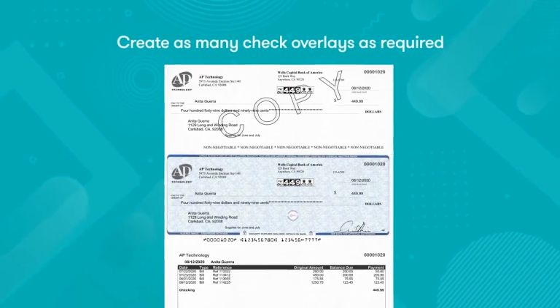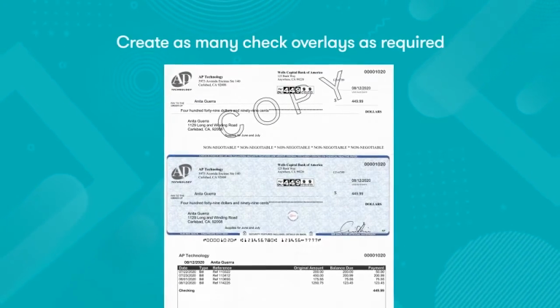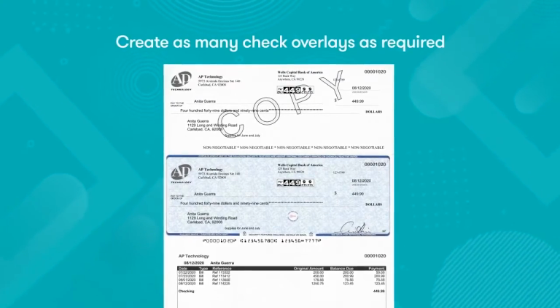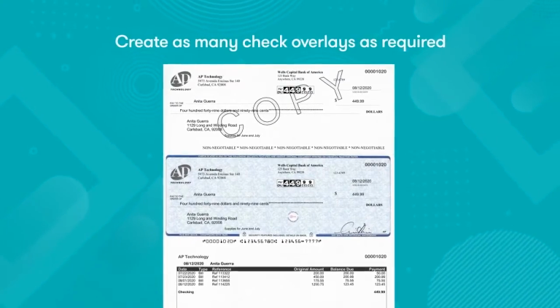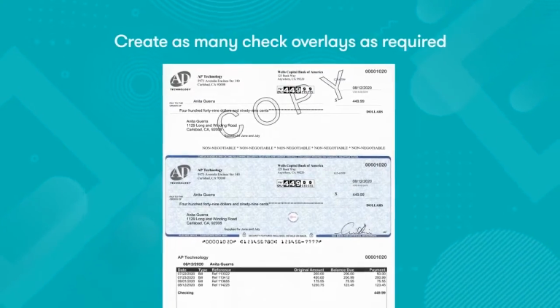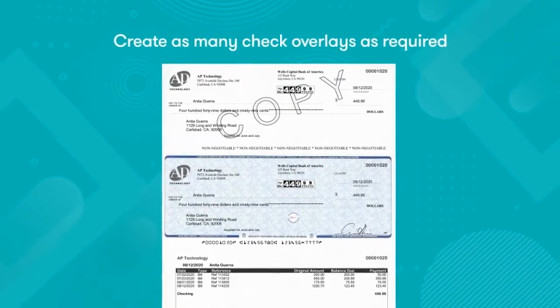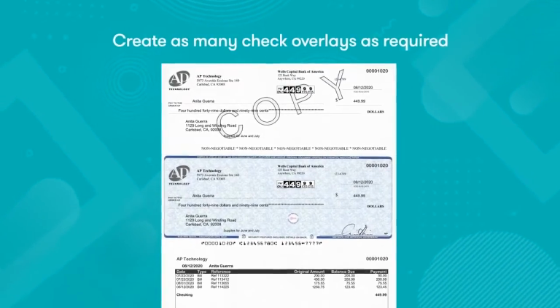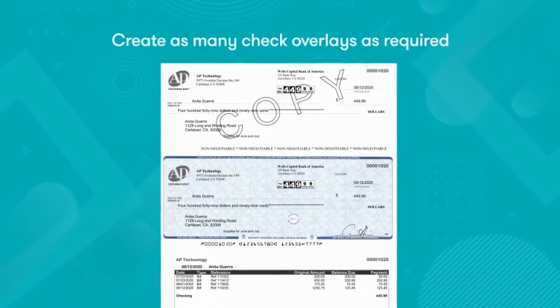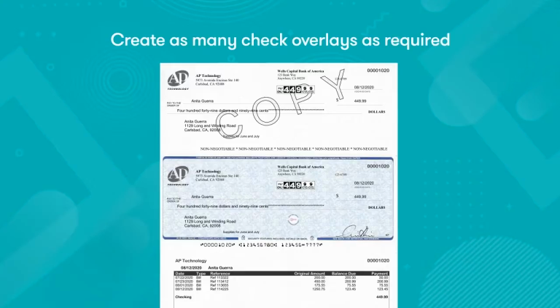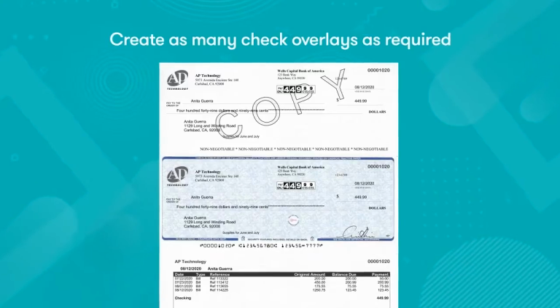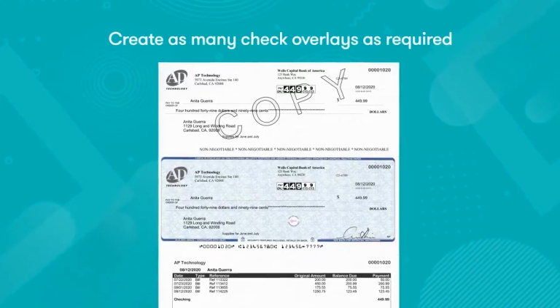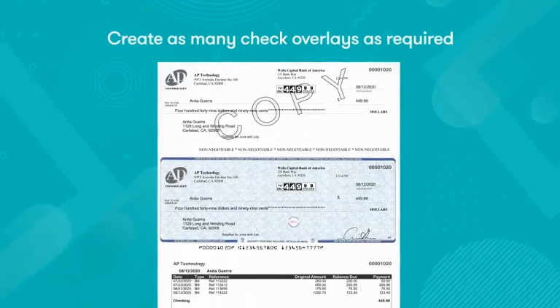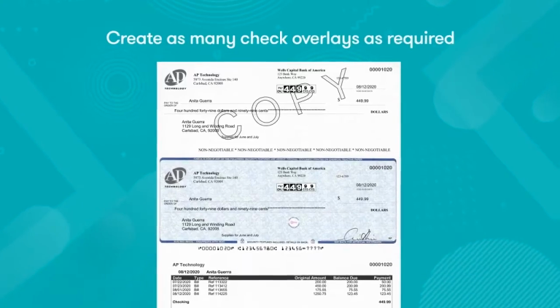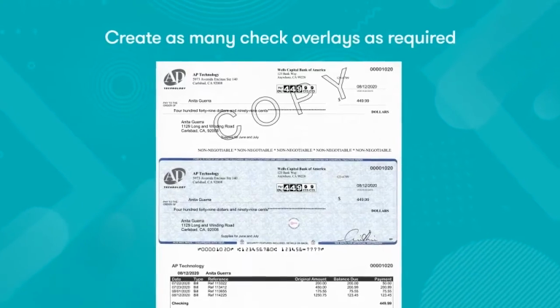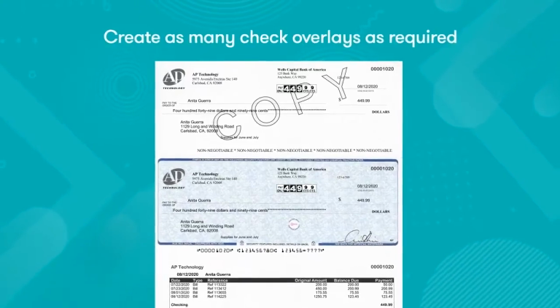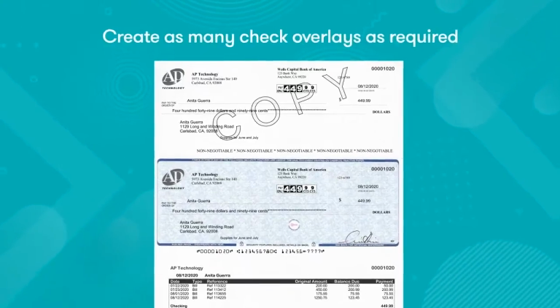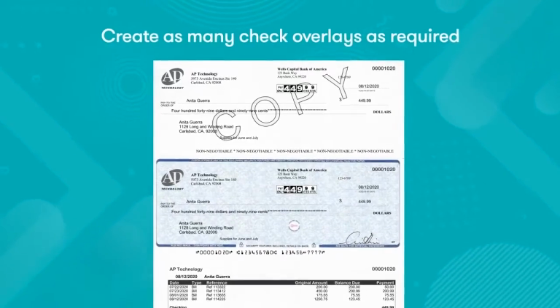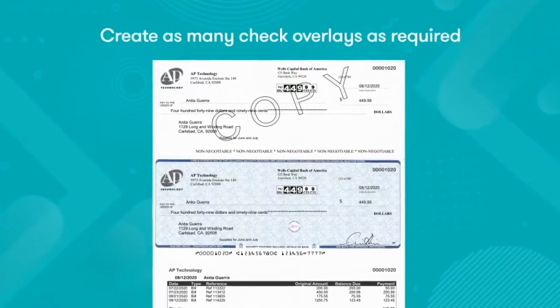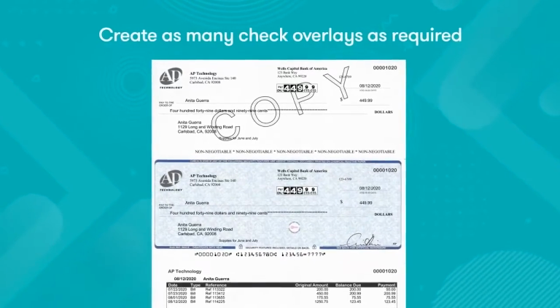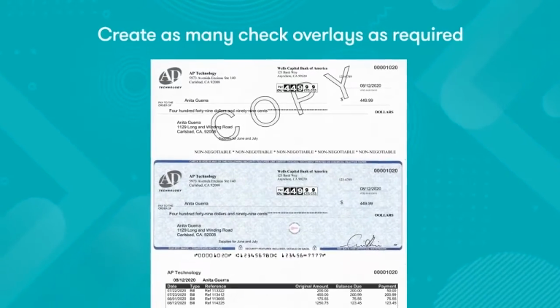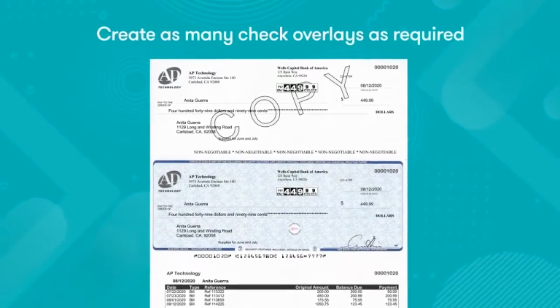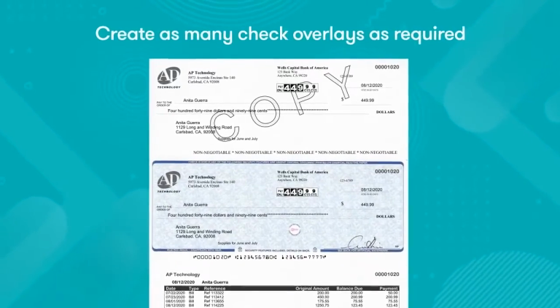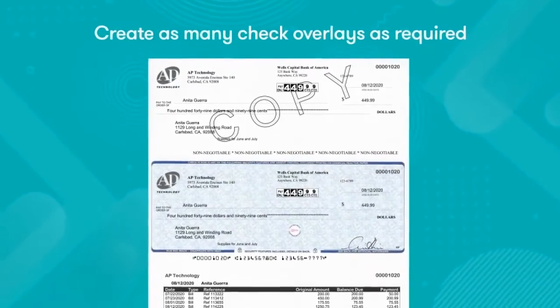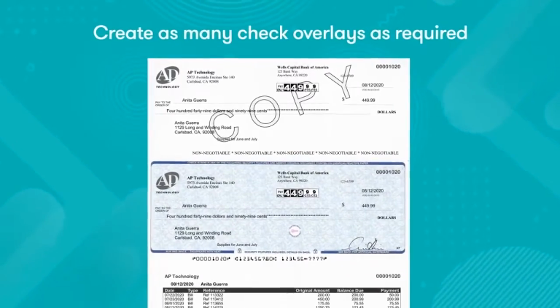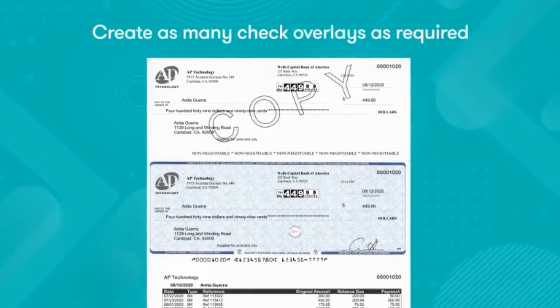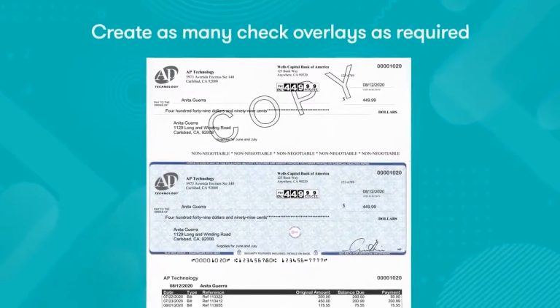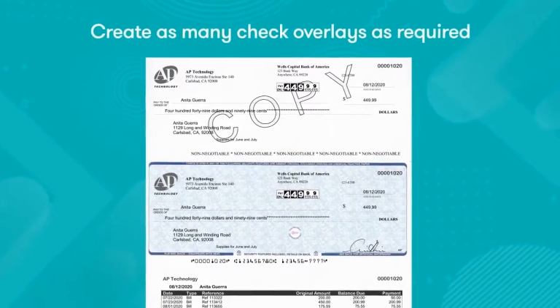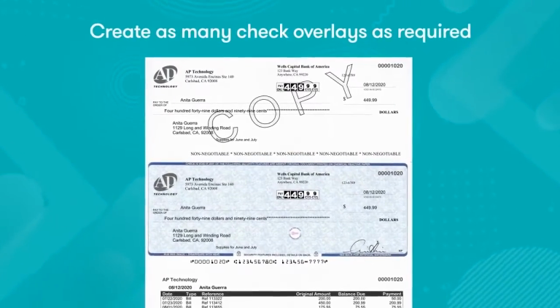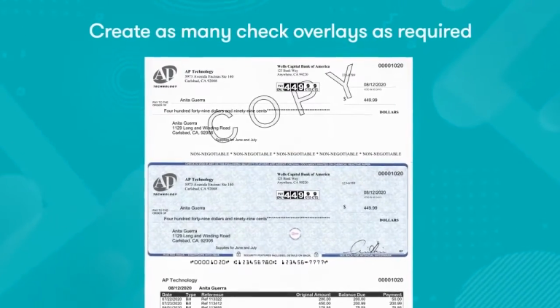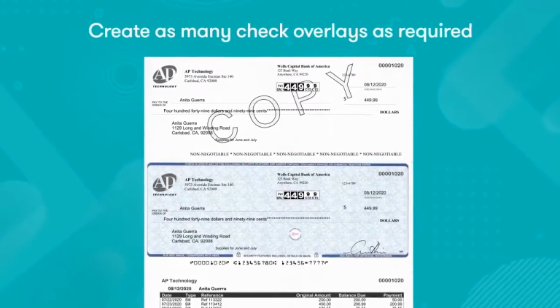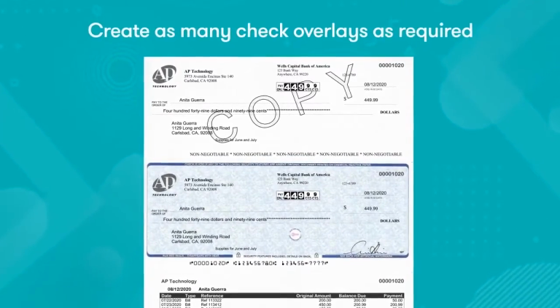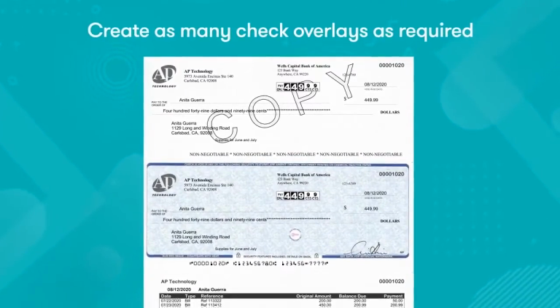Accounts payable, payroll, various operating accounts — SecureCheck makes it easy.